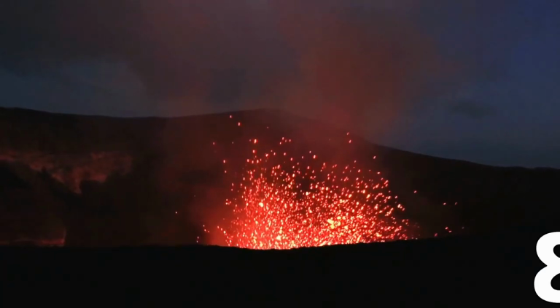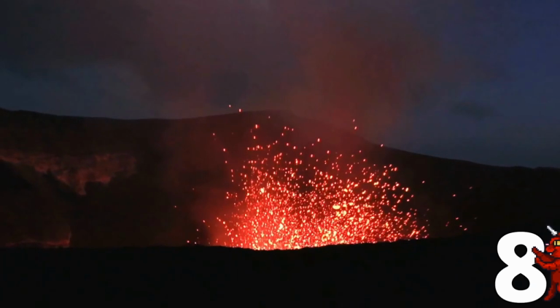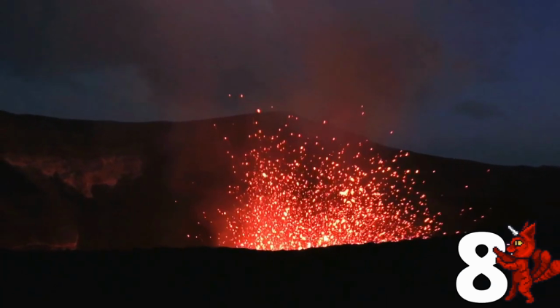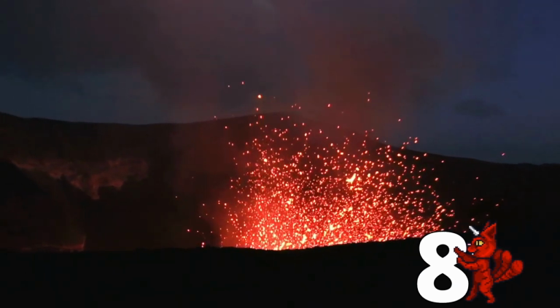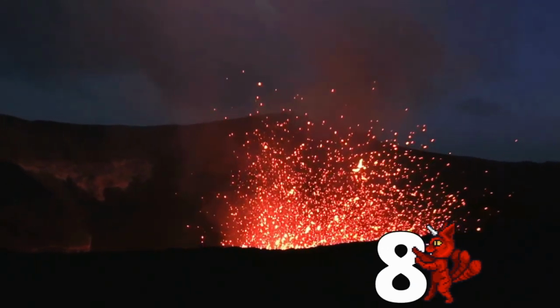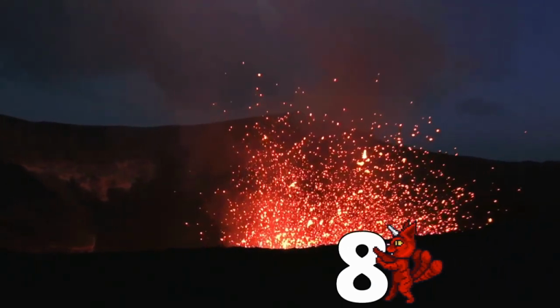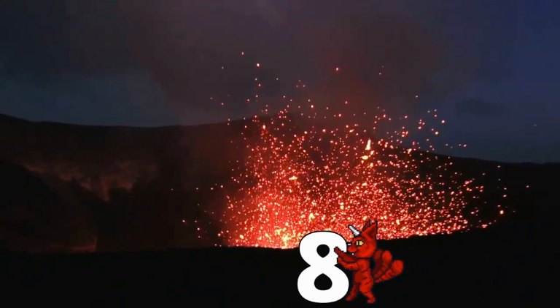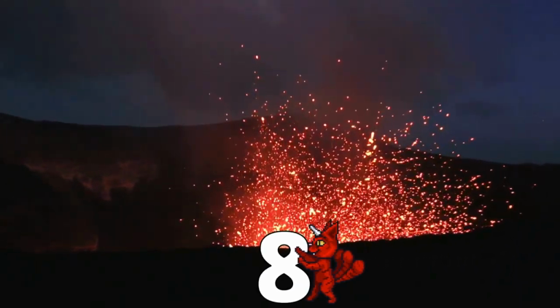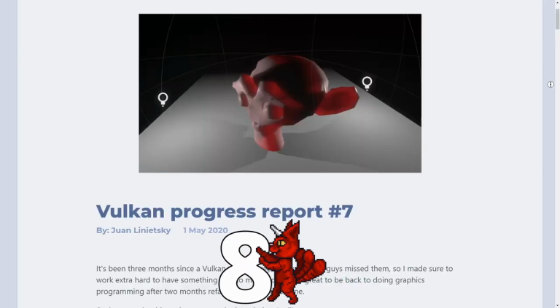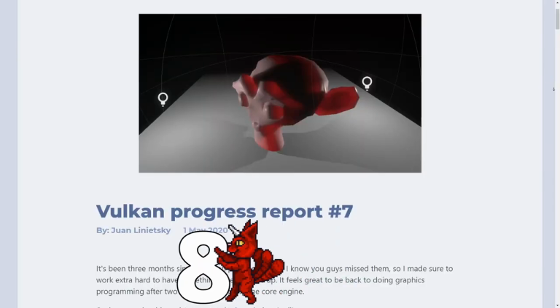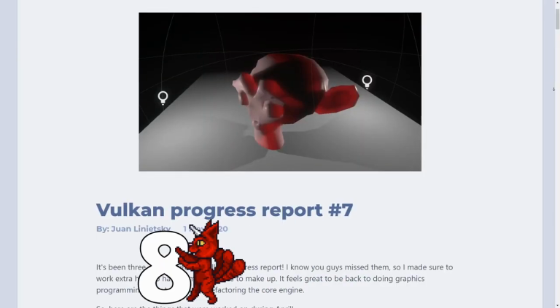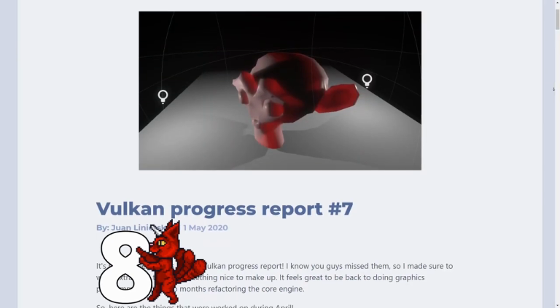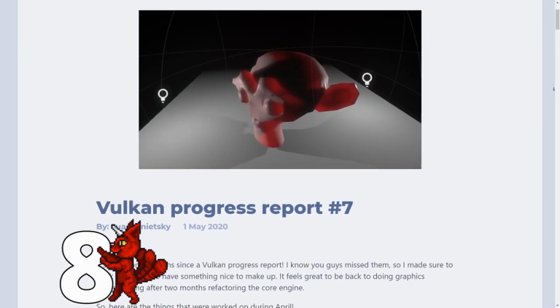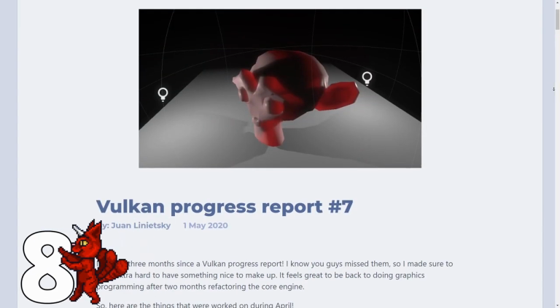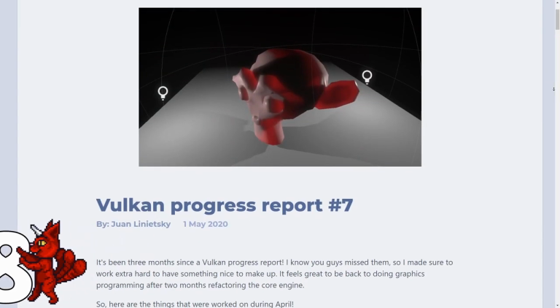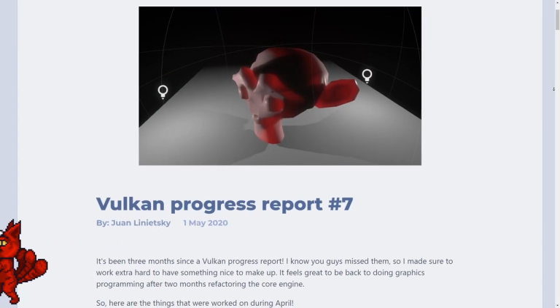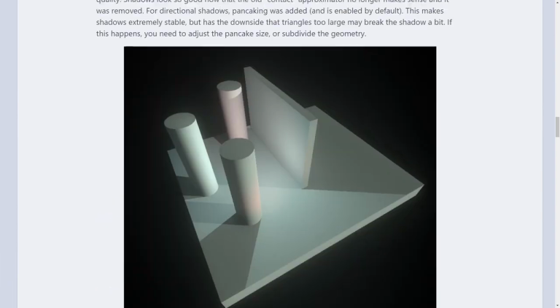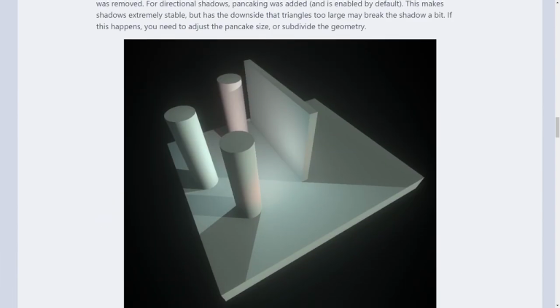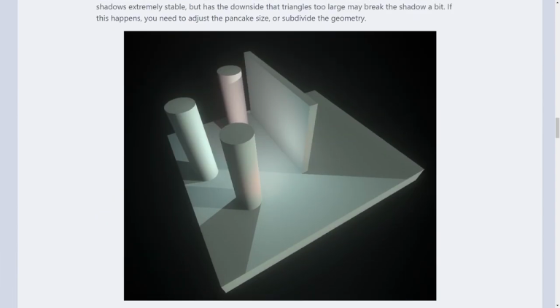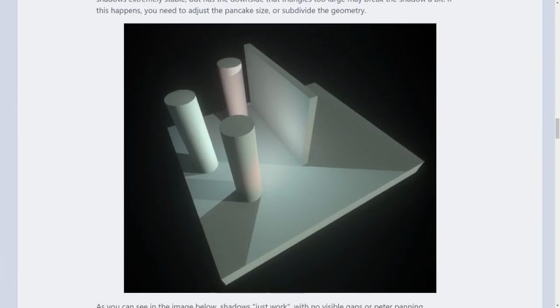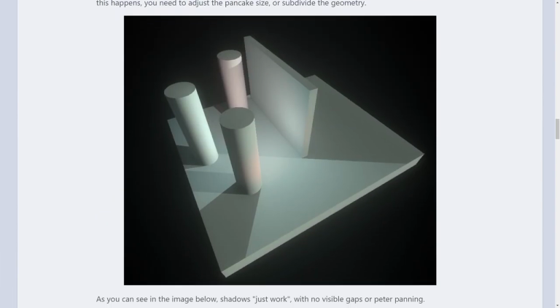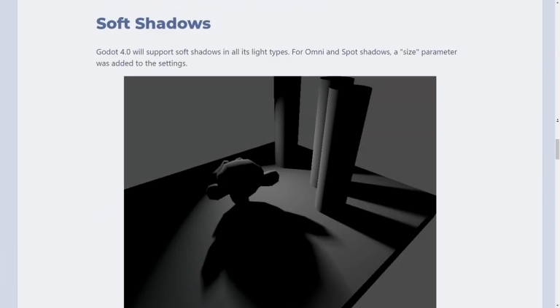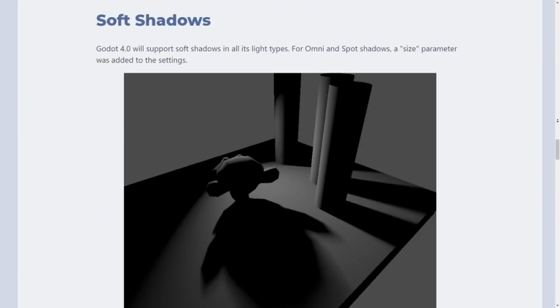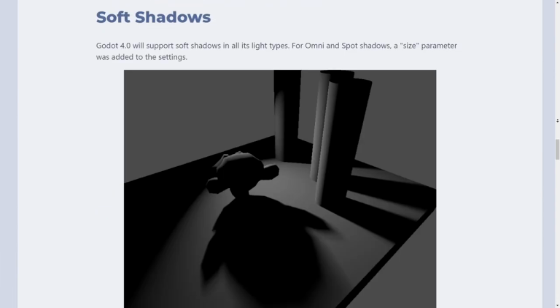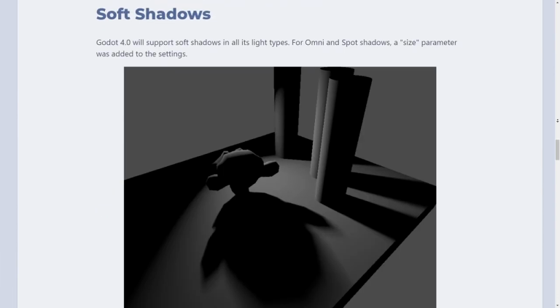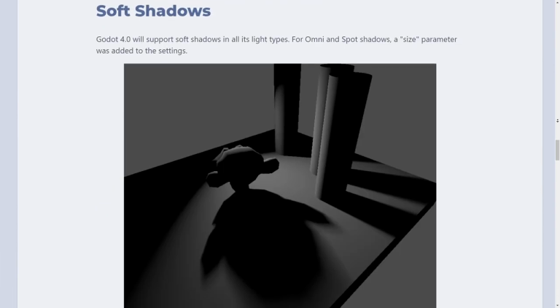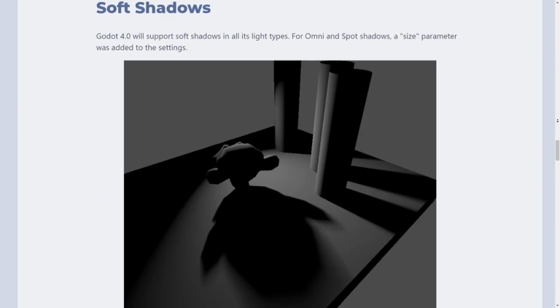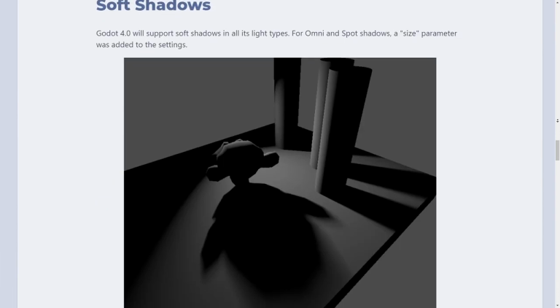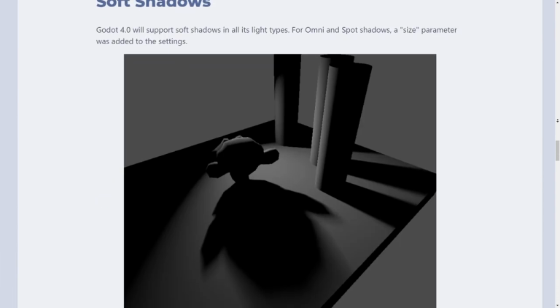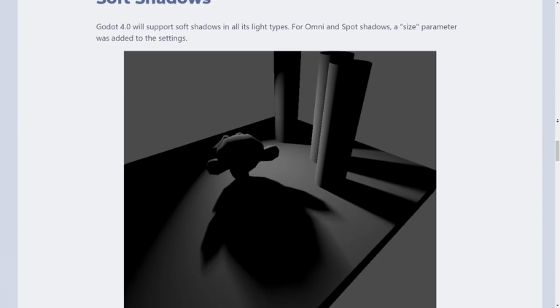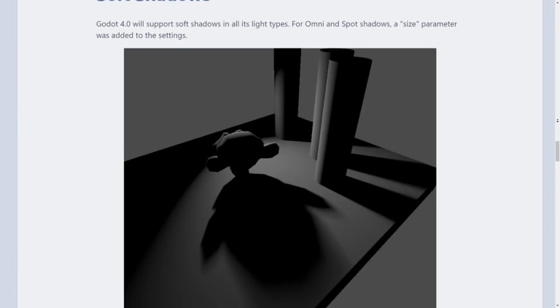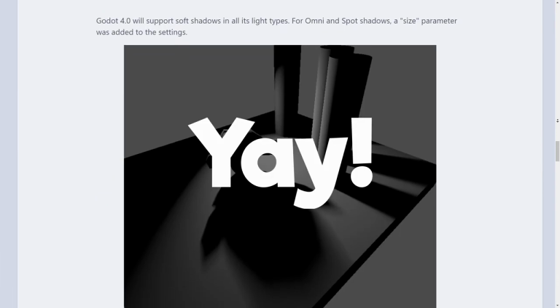Number 8: Vulkan Renderer. I'm pretty sure you have already heard that one, so we keep it quick: everything will be faster for free. Yay!